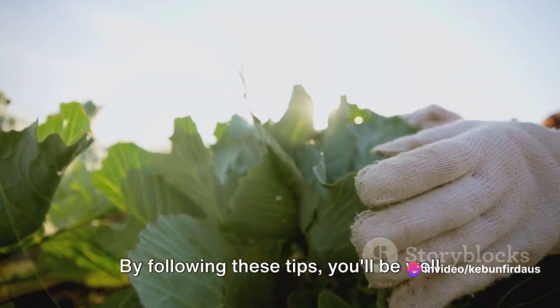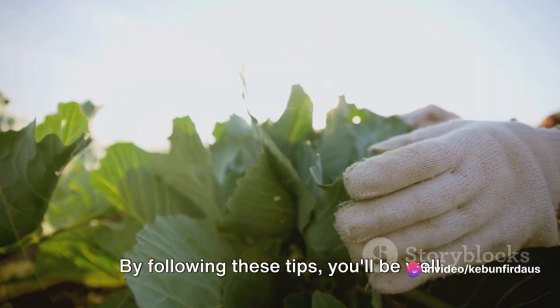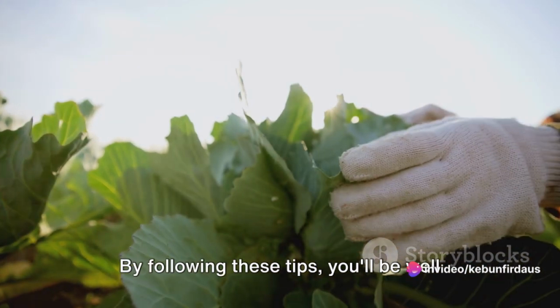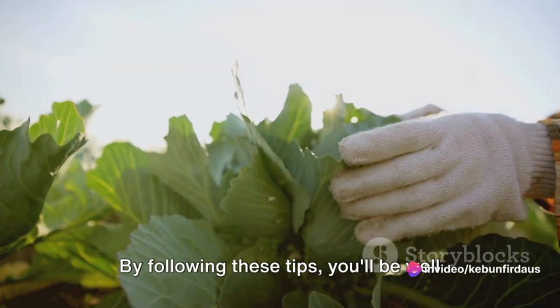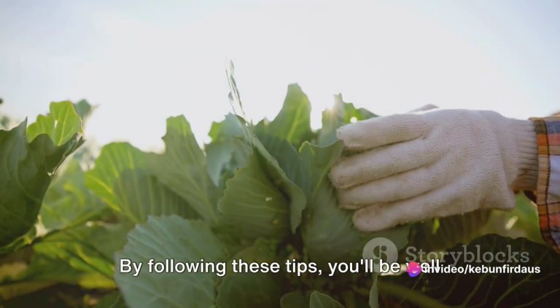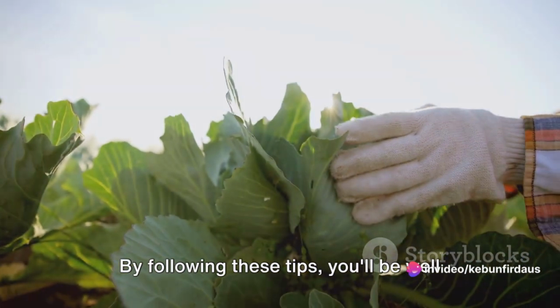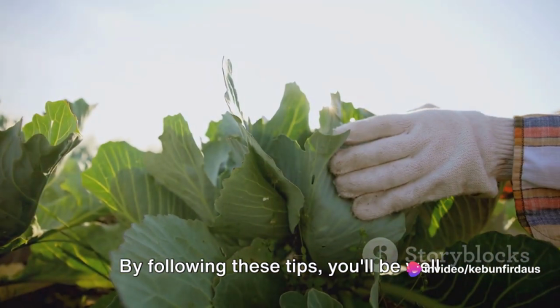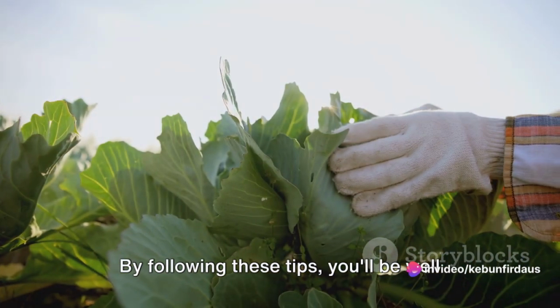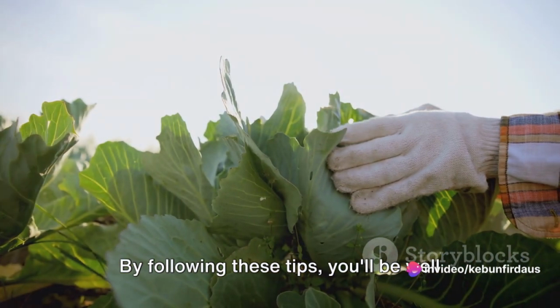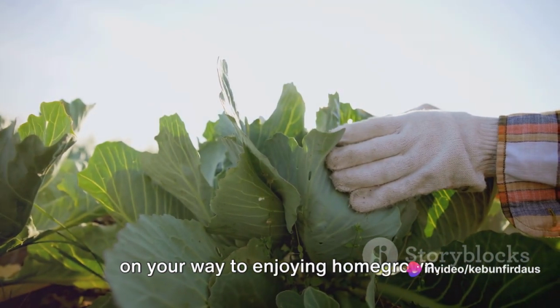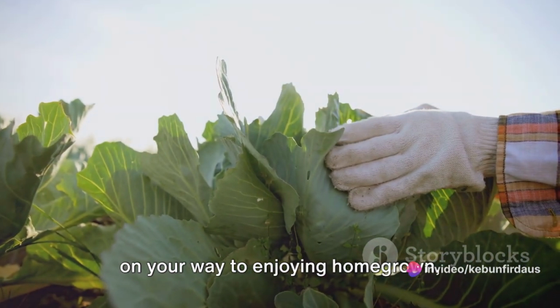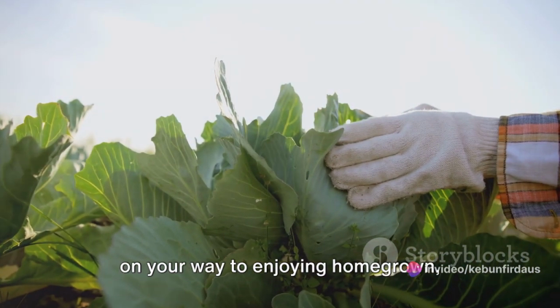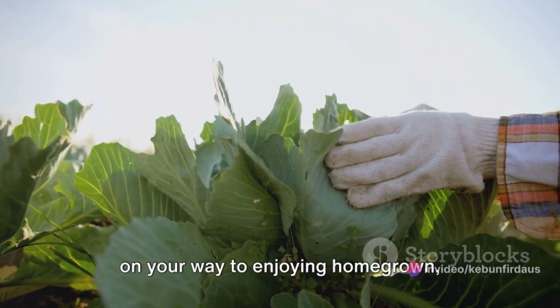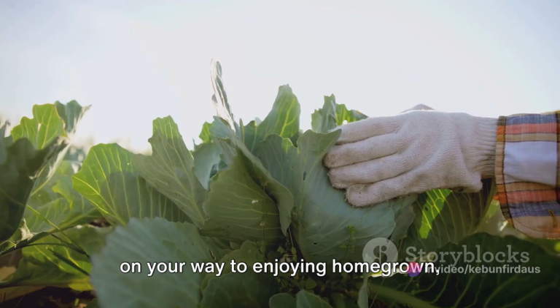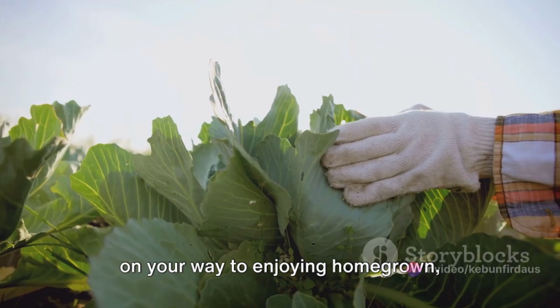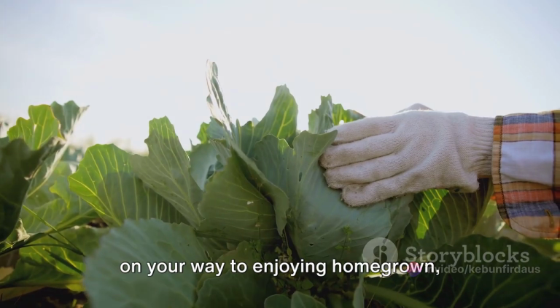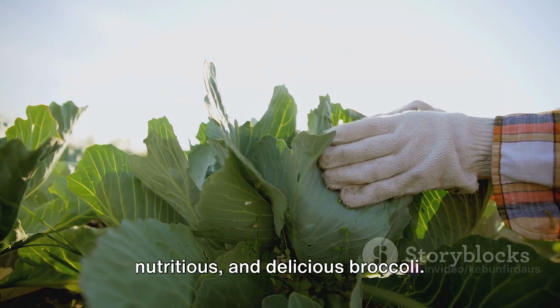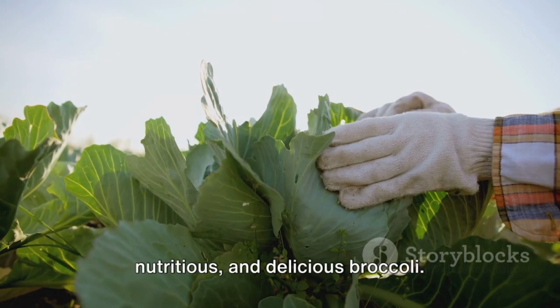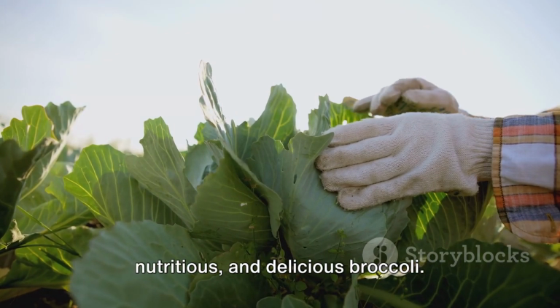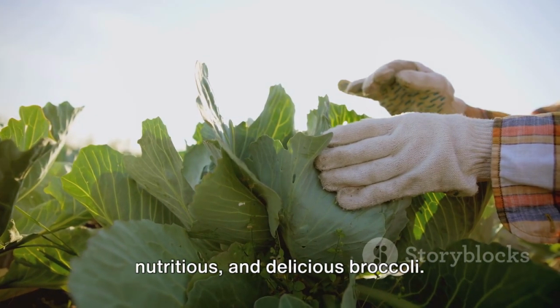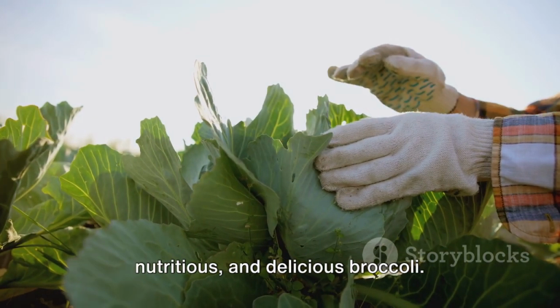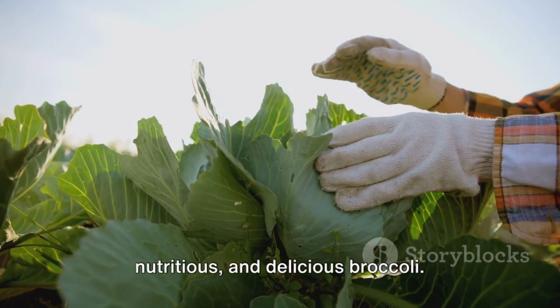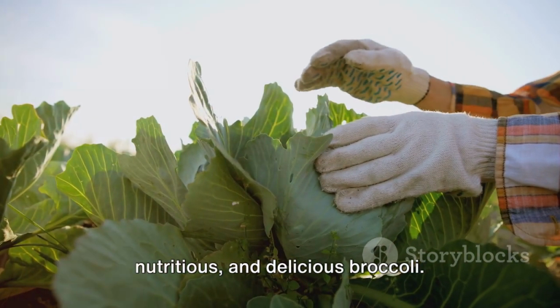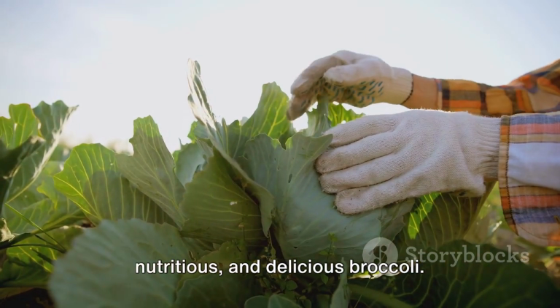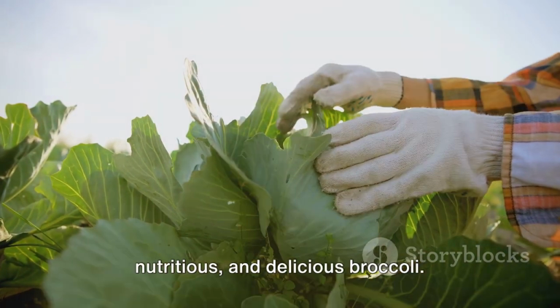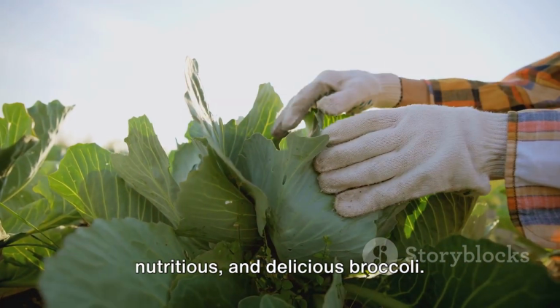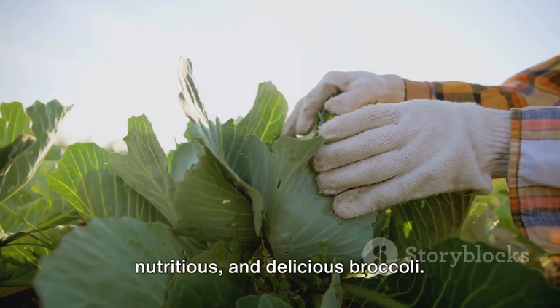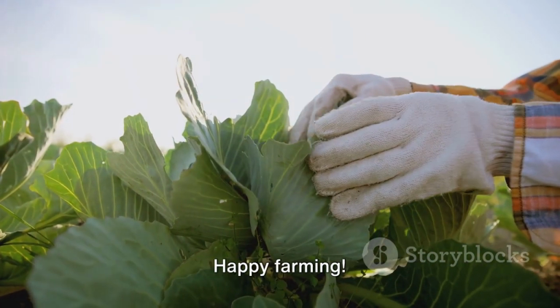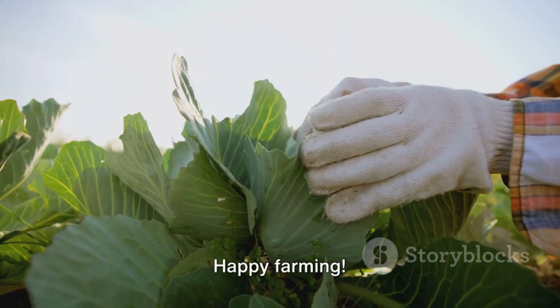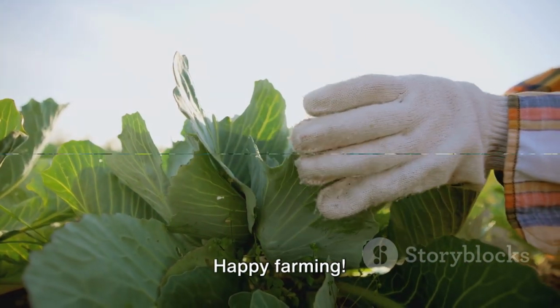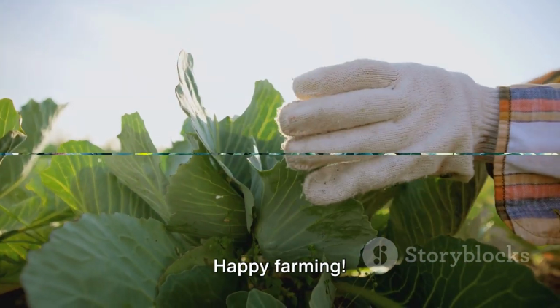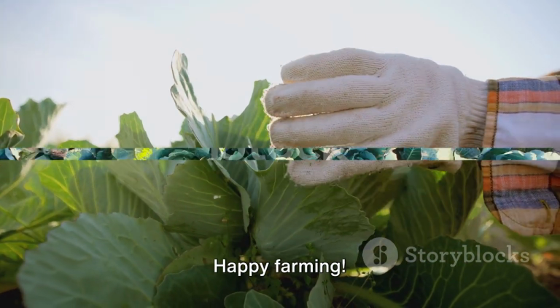By following these tips, you'll be well on your way to enjoying homegrown, nutritious, and delicious broccoli. Happy farming.